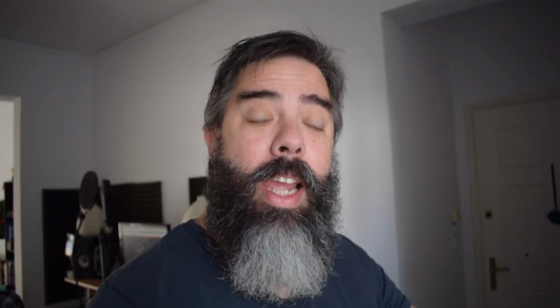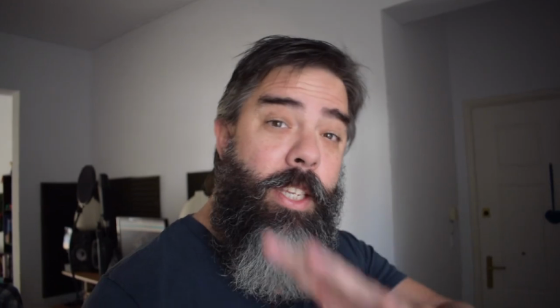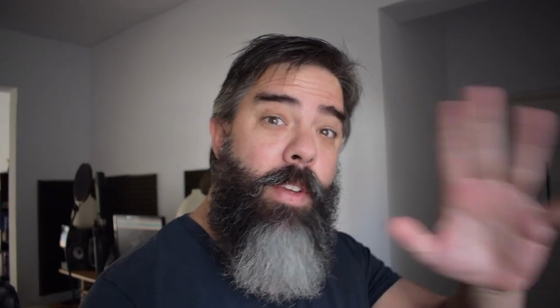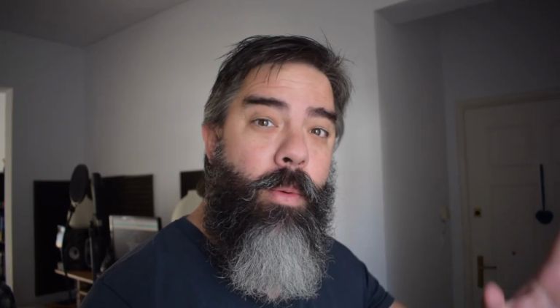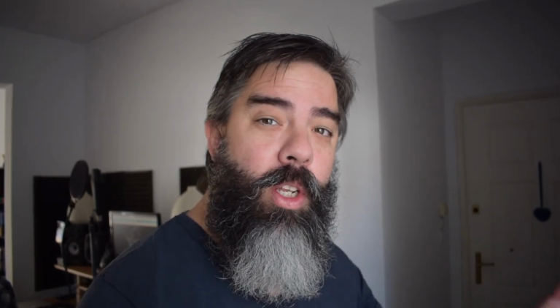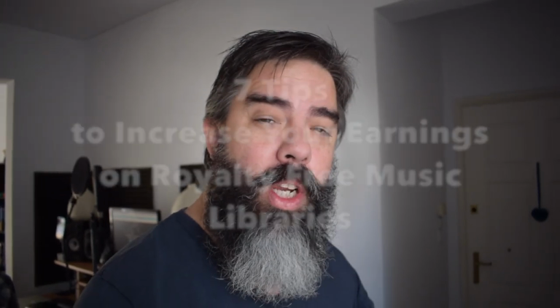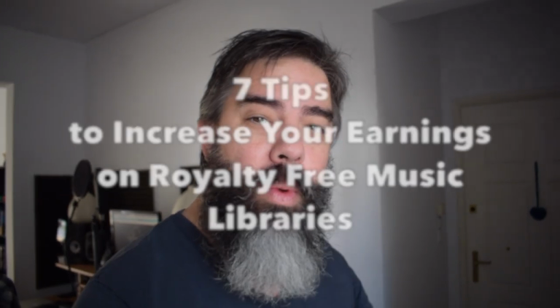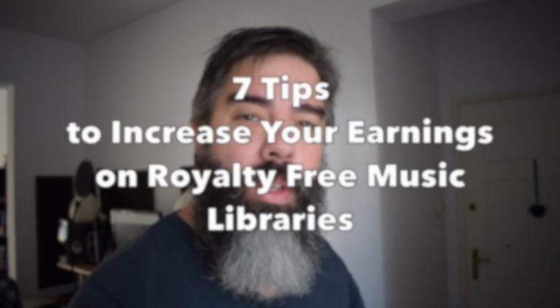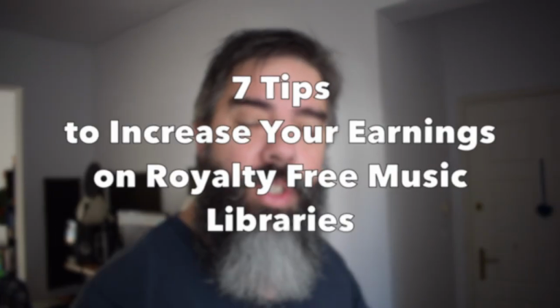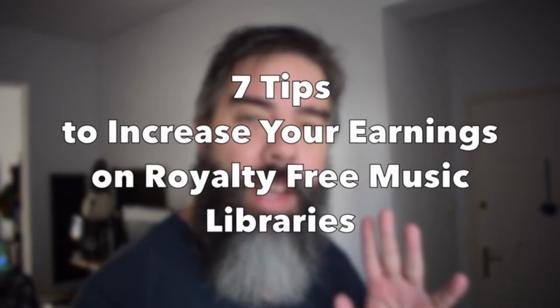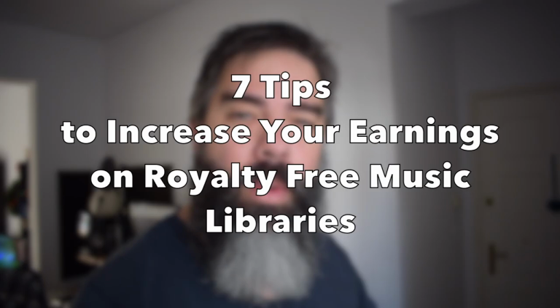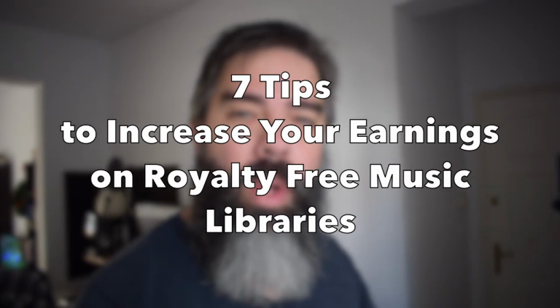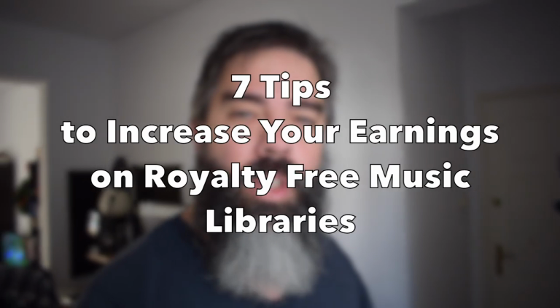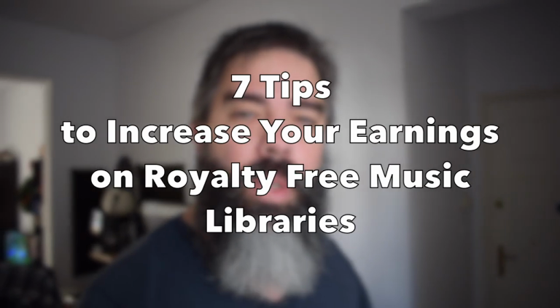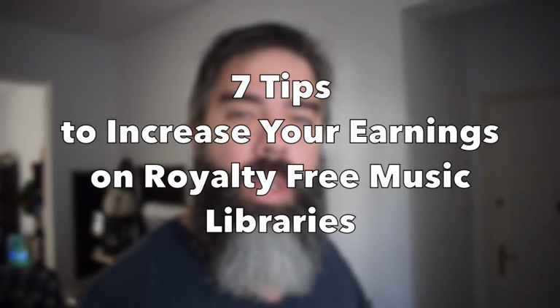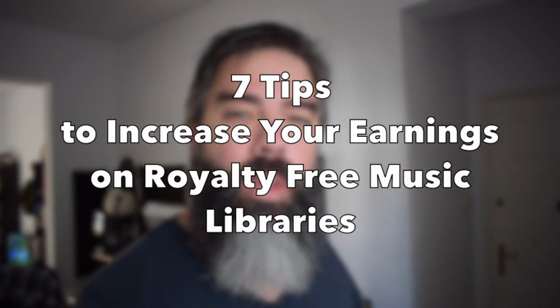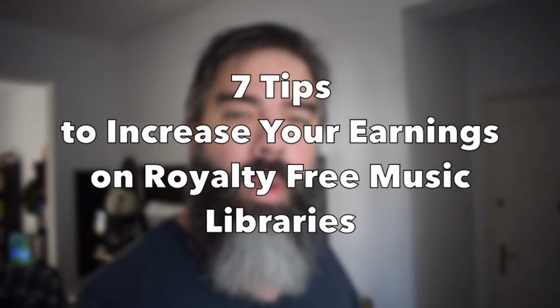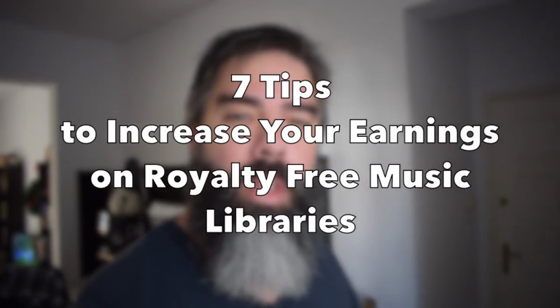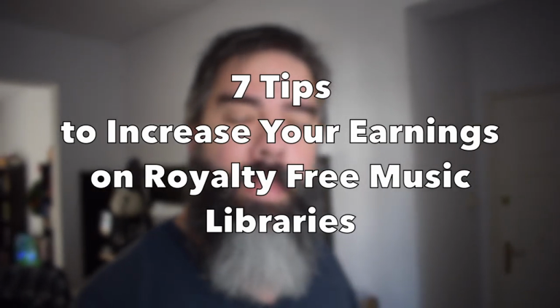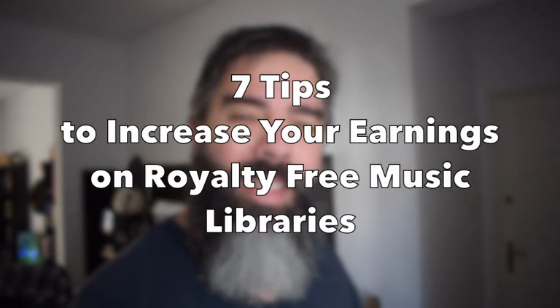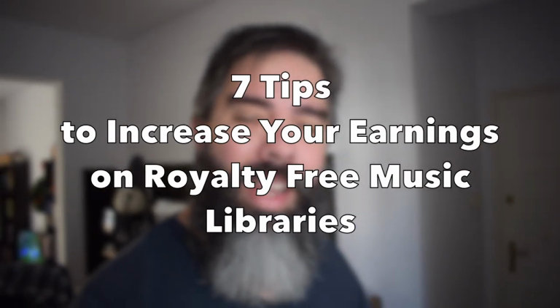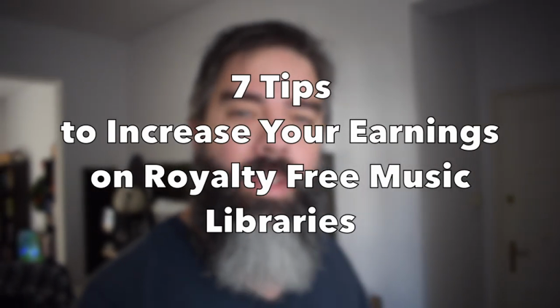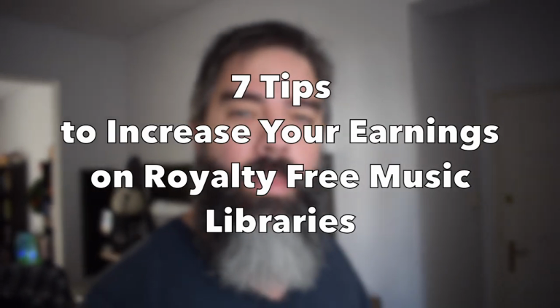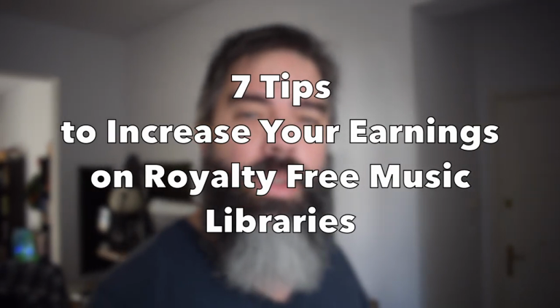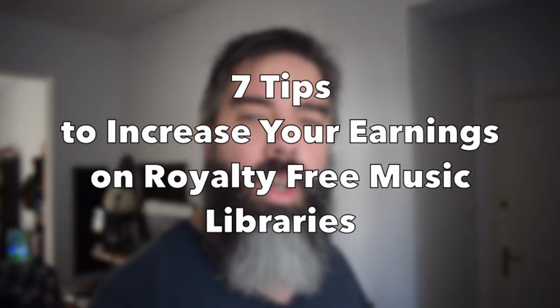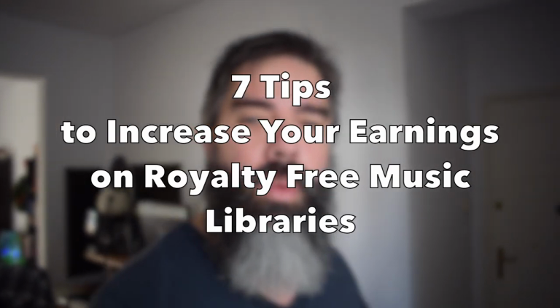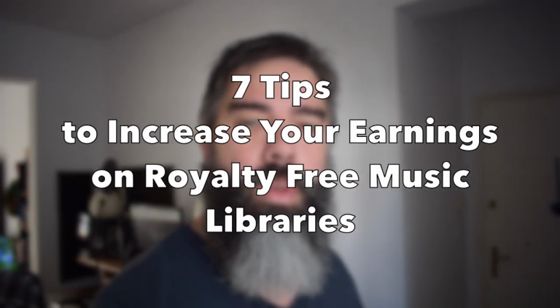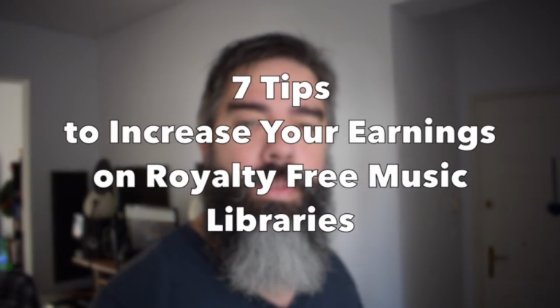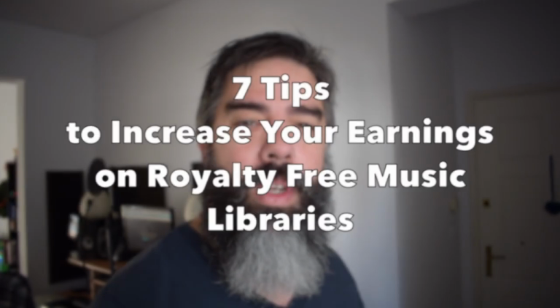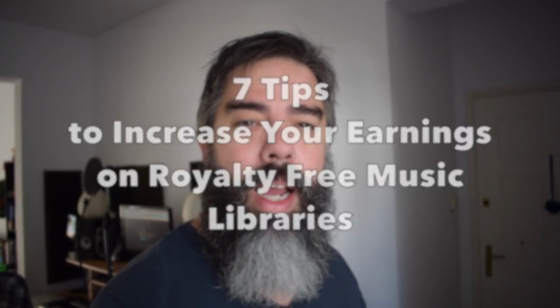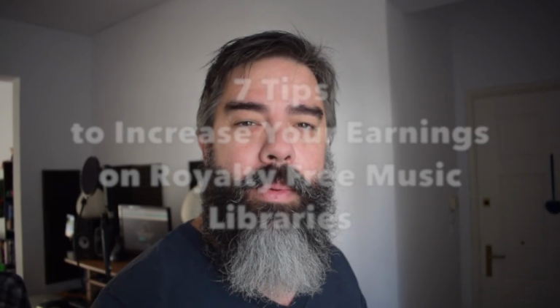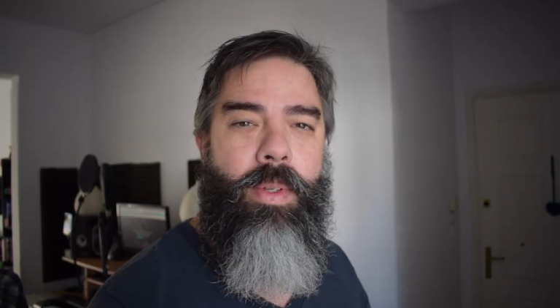In this video, I'm going to share with you seven ways to increase your earnings by selling your music on royalty-free libraries.